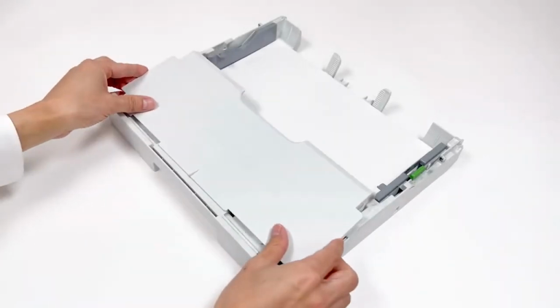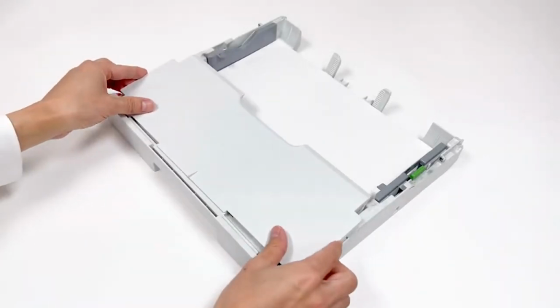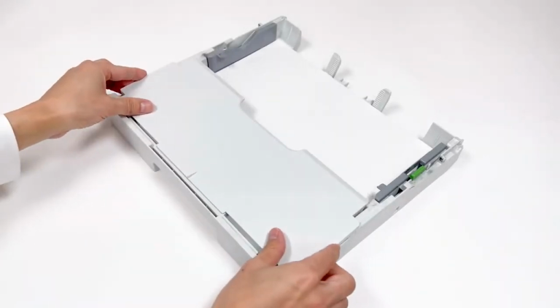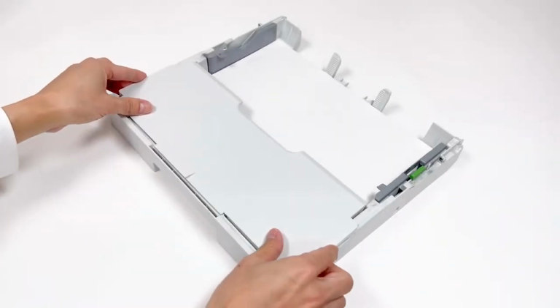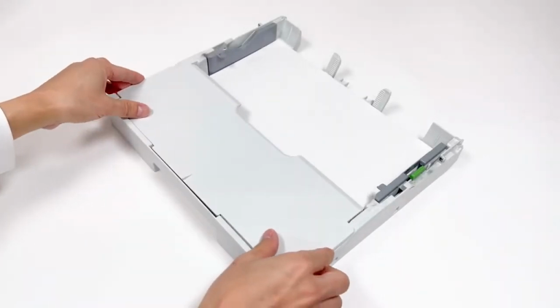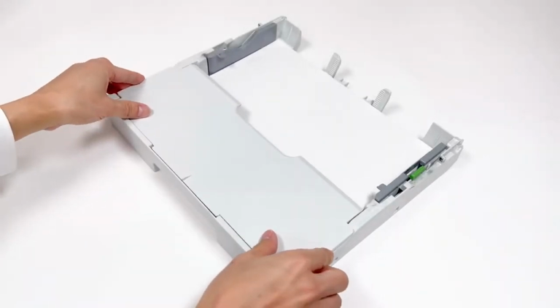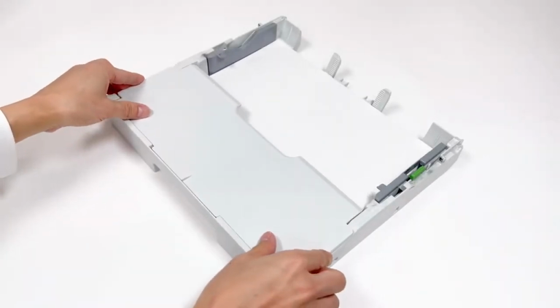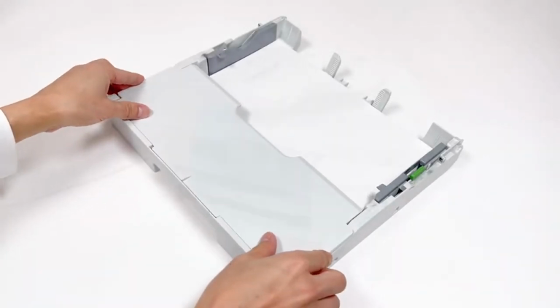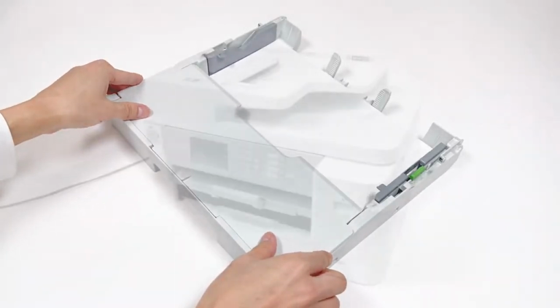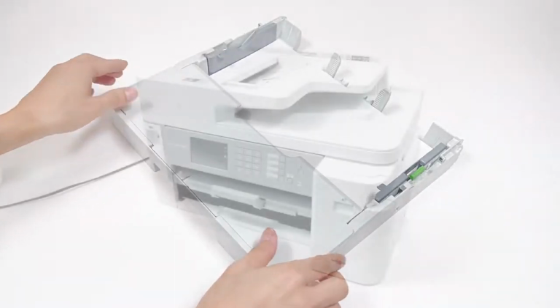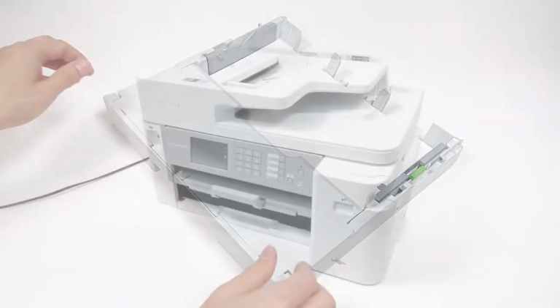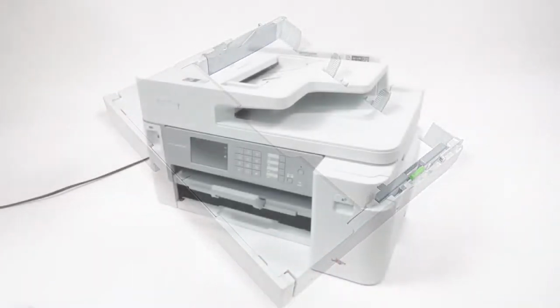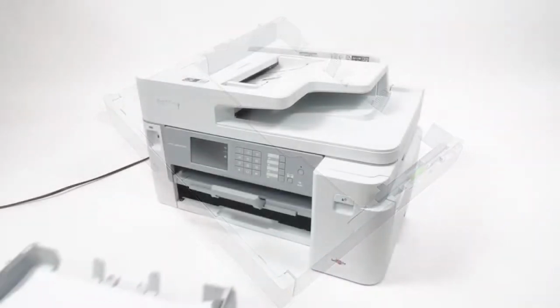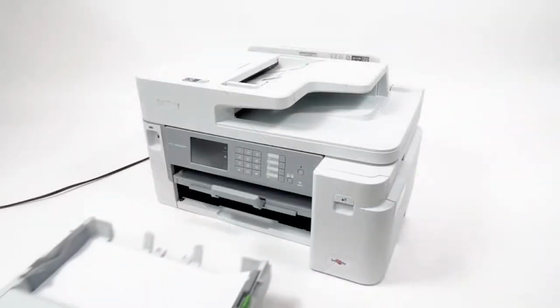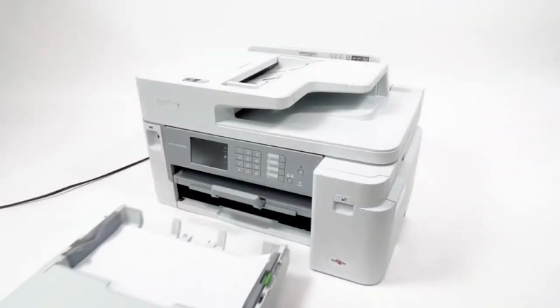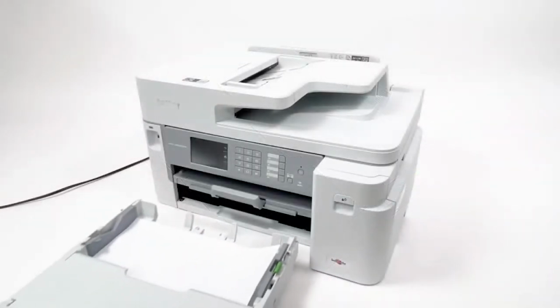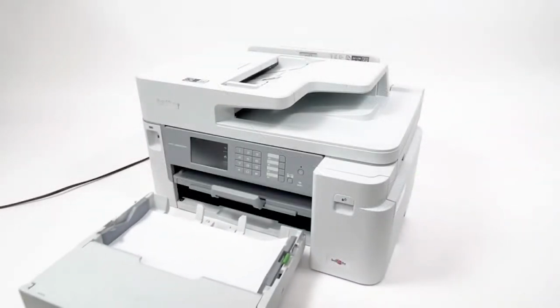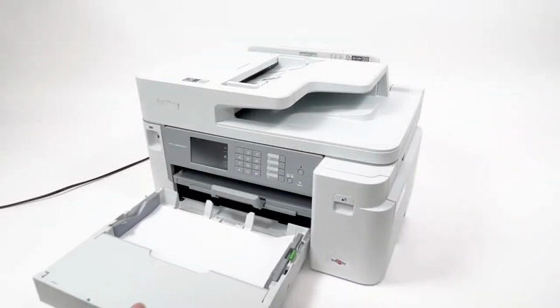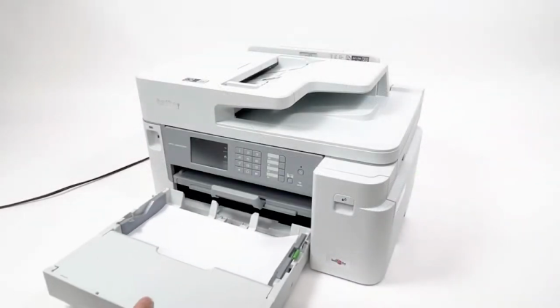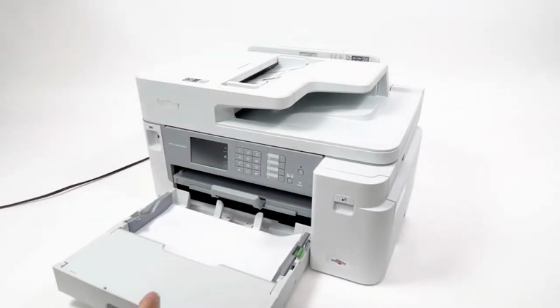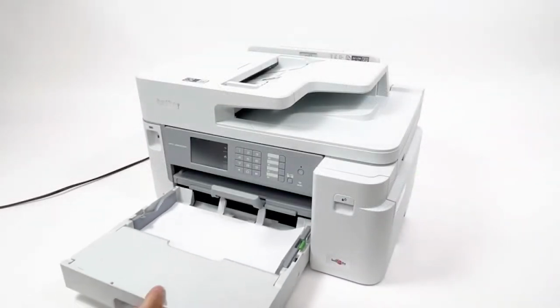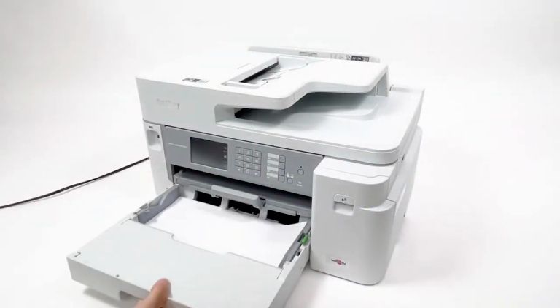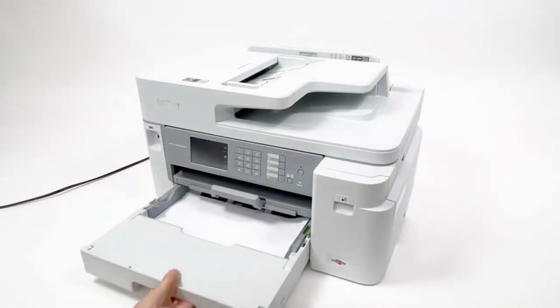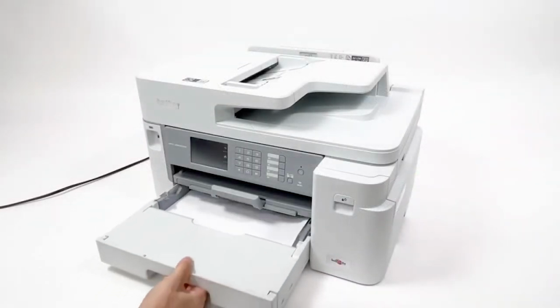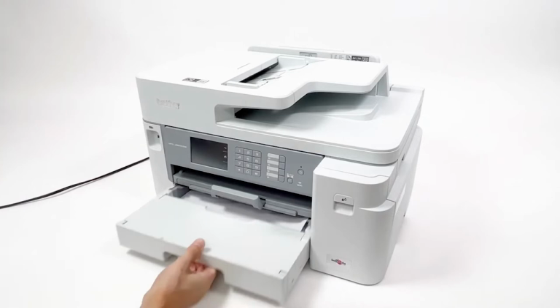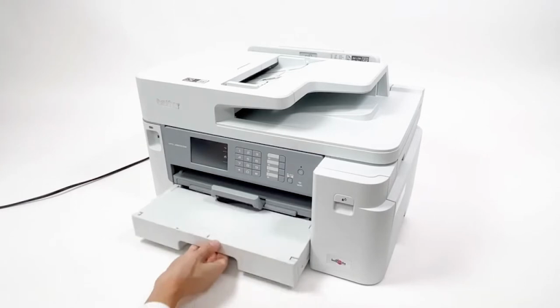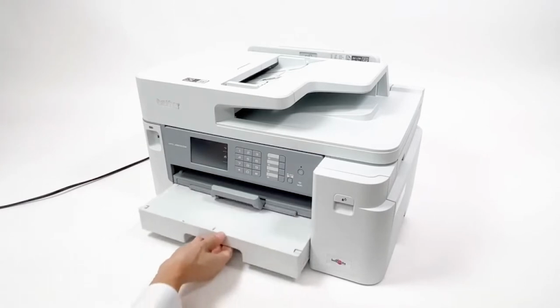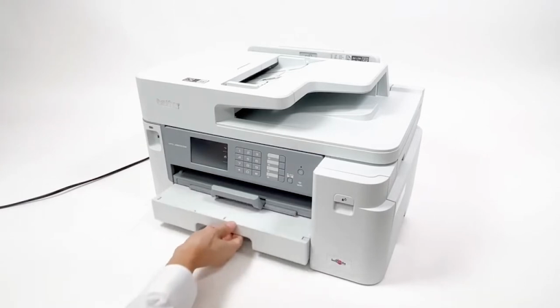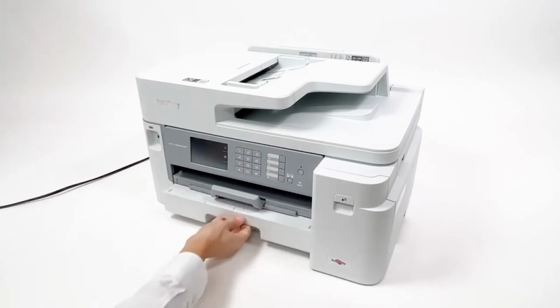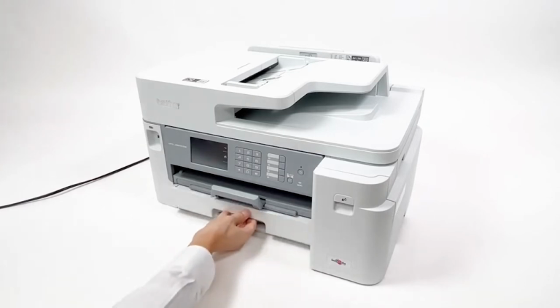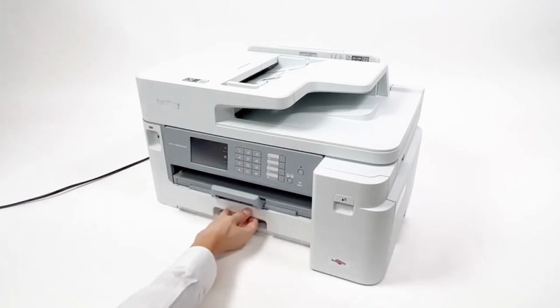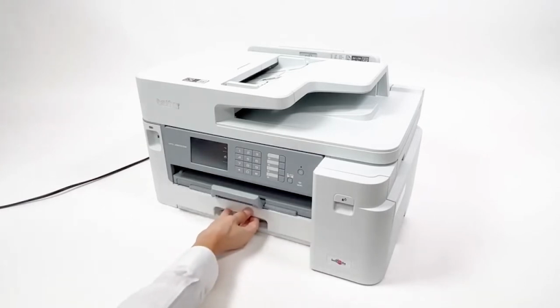Close the paper tray cover. Push the paper tray completely into the machine.